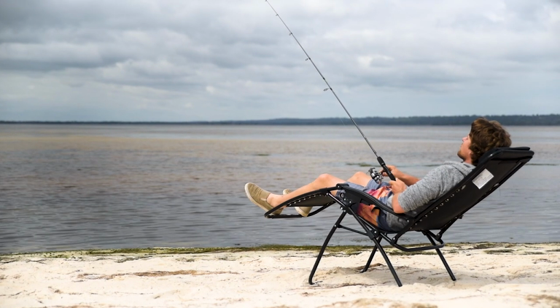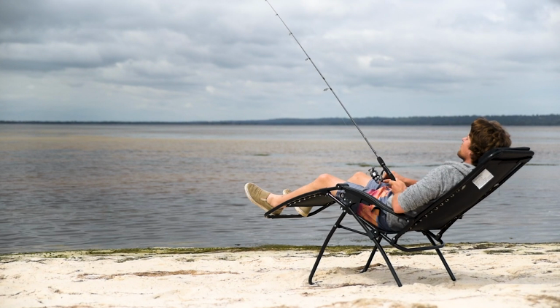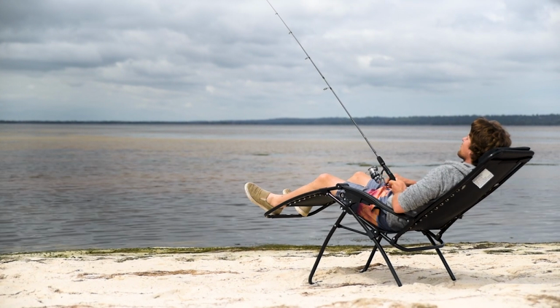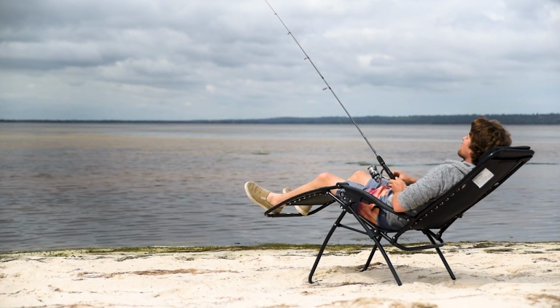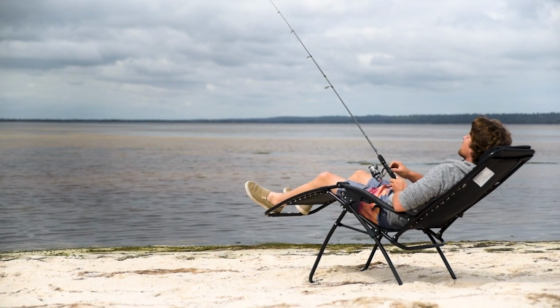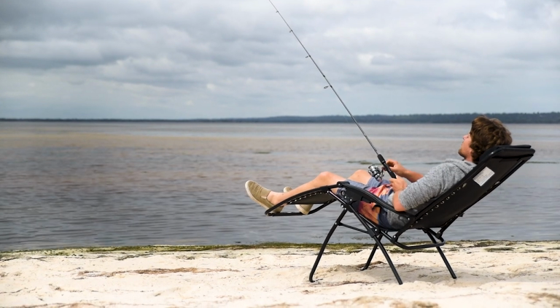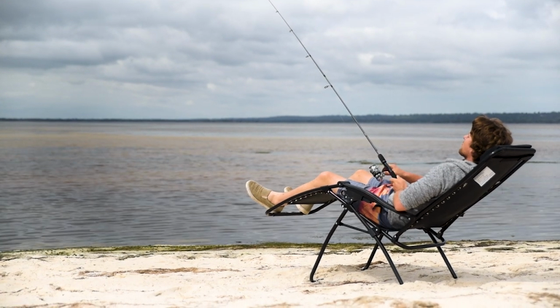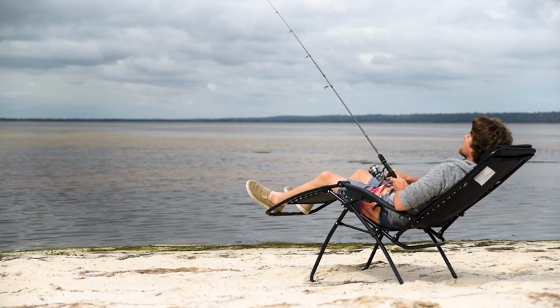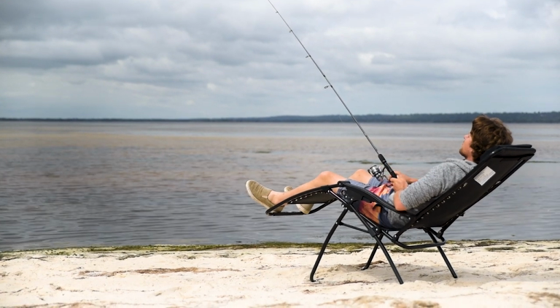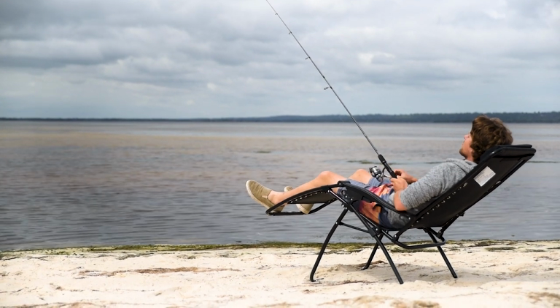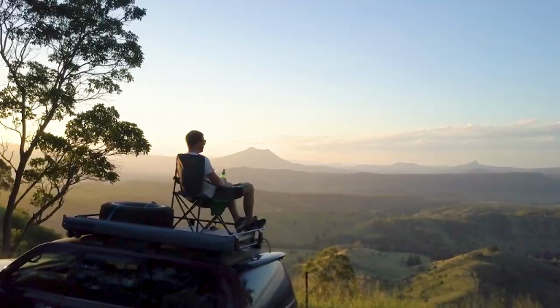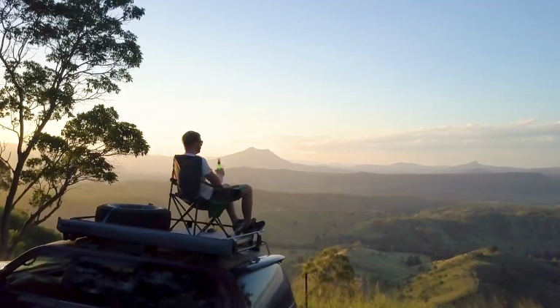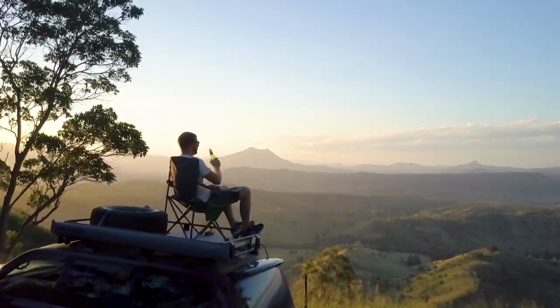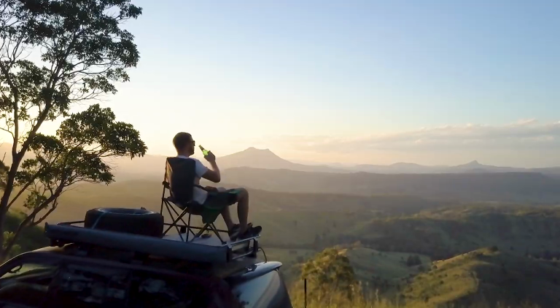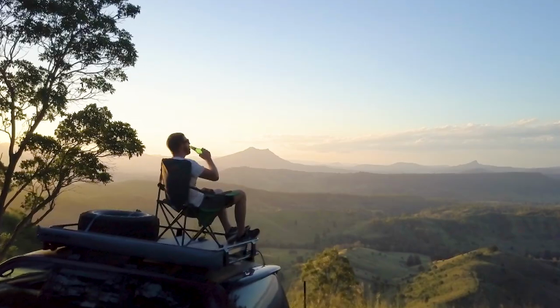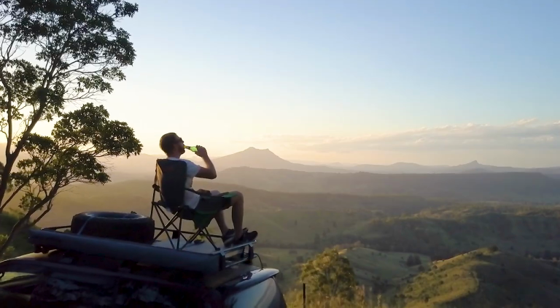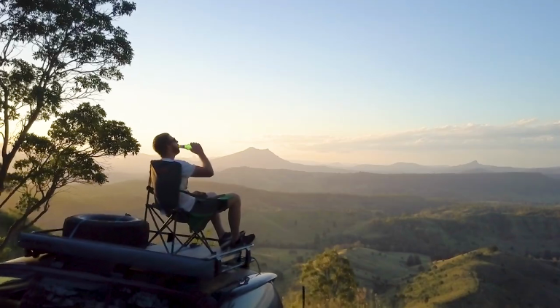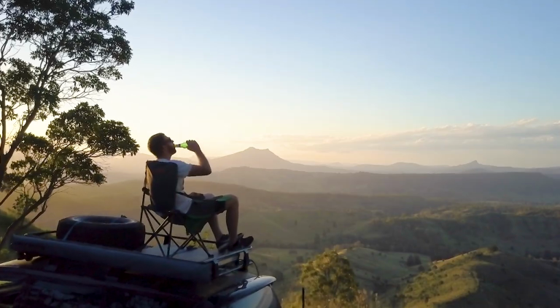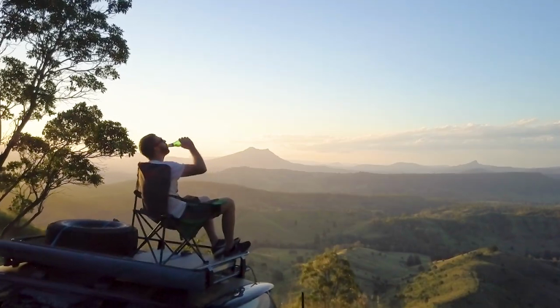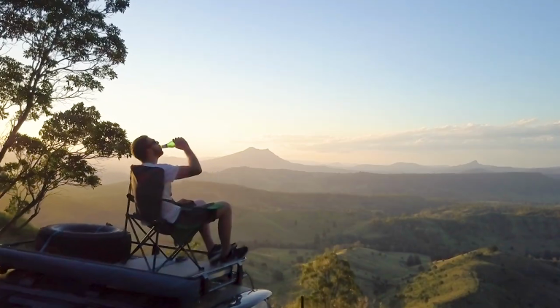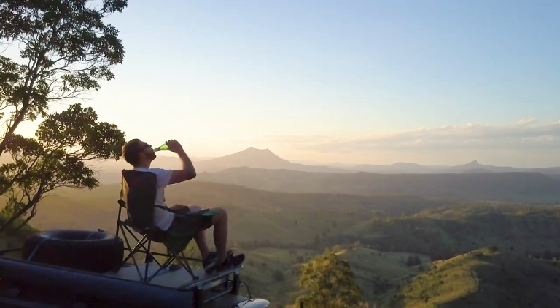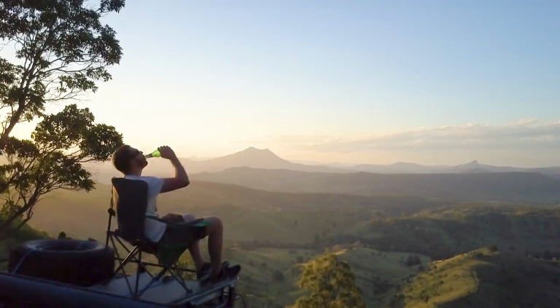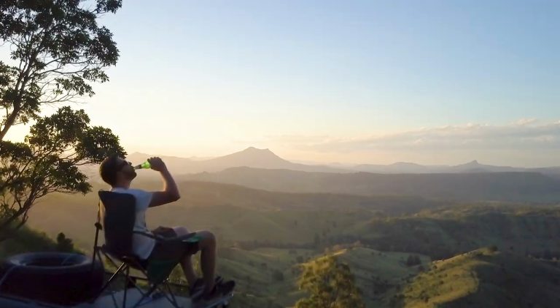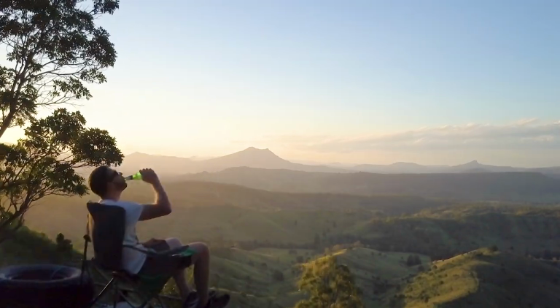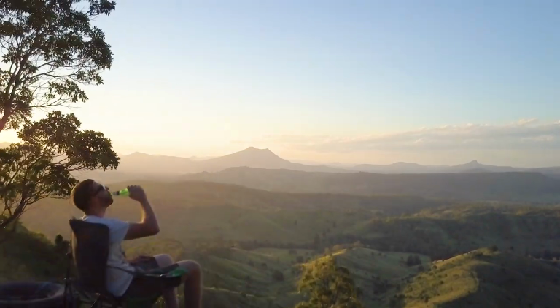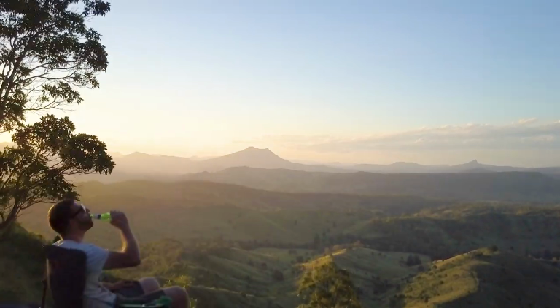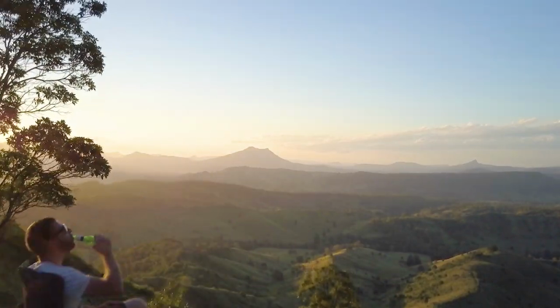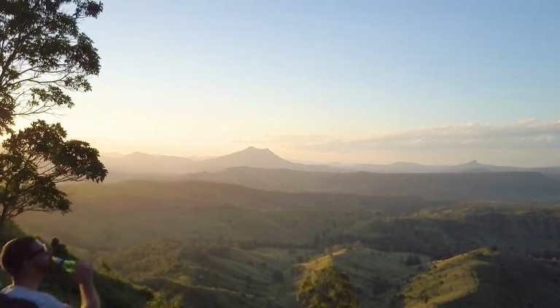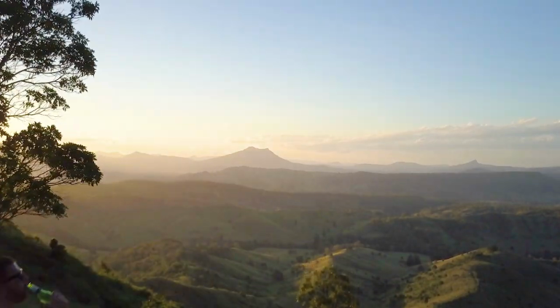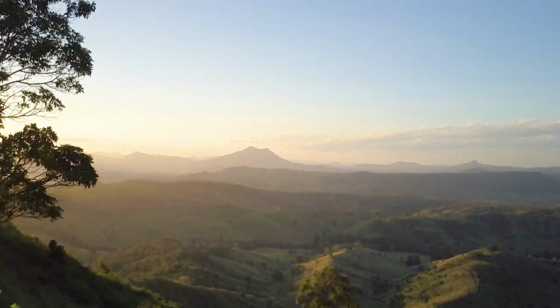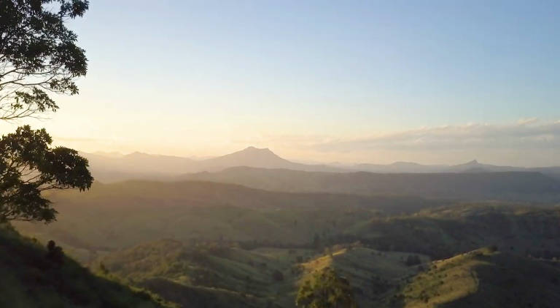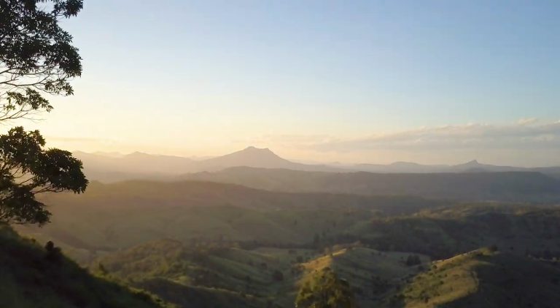Set yourself and your family up for comfort, and grab the Ridge Rider camping chair that suits your lifestyle today.